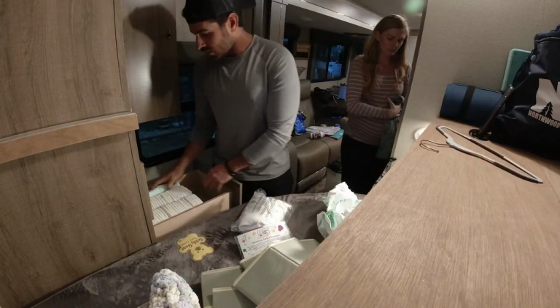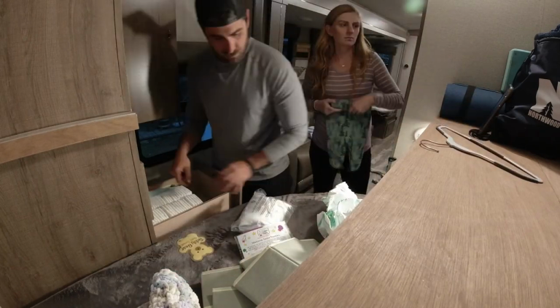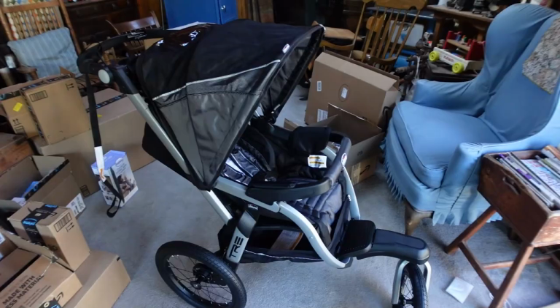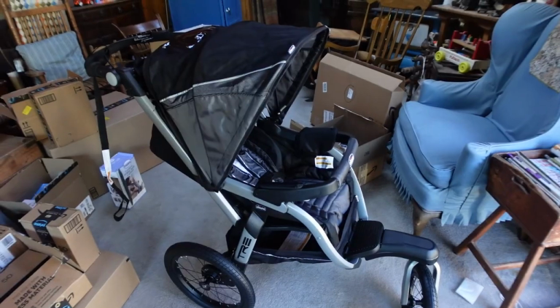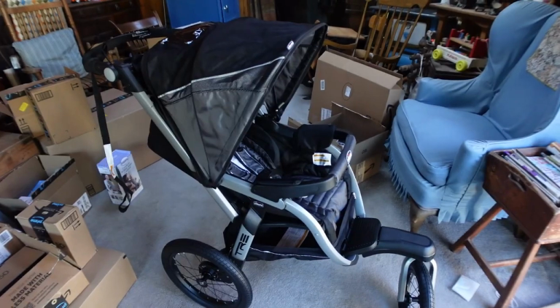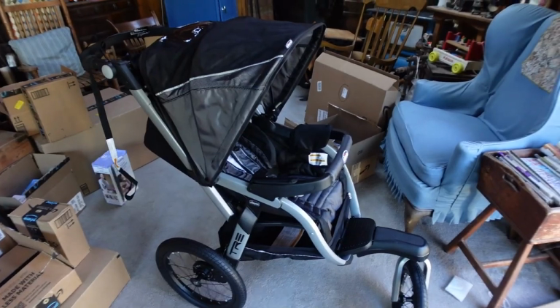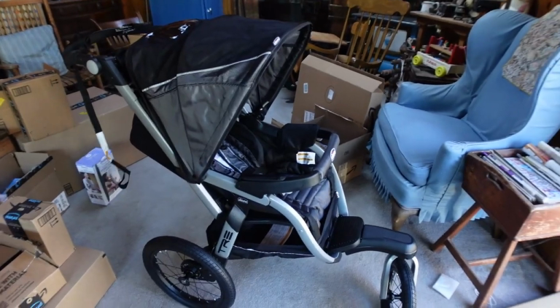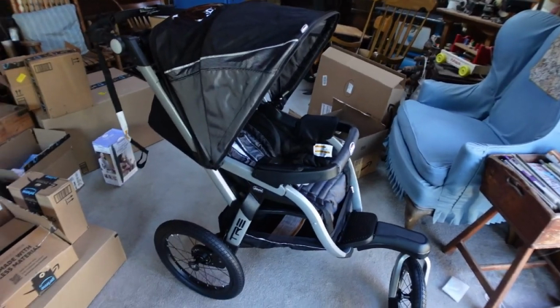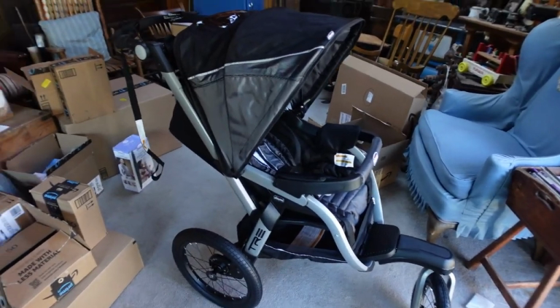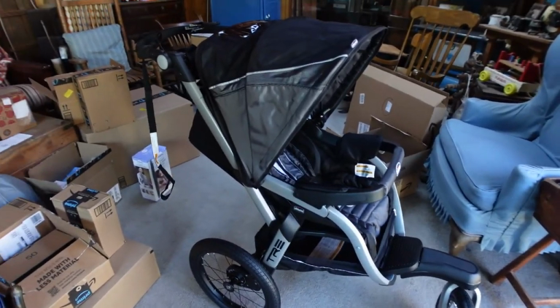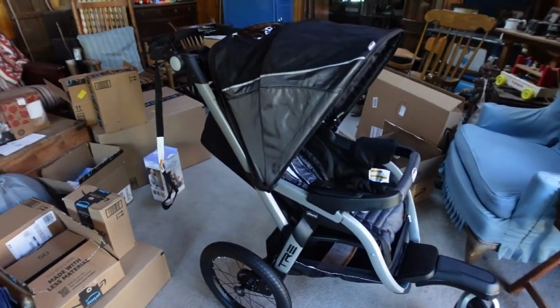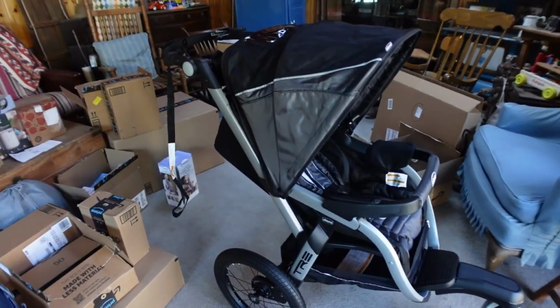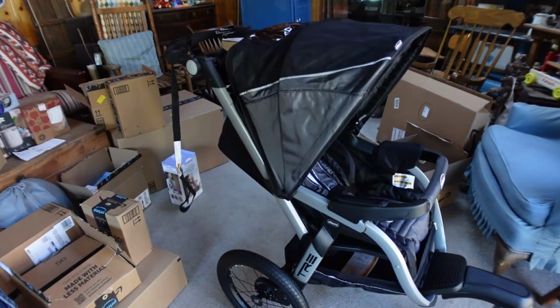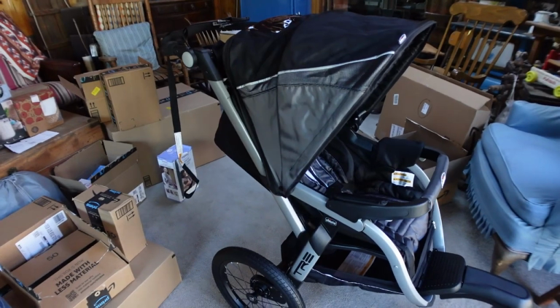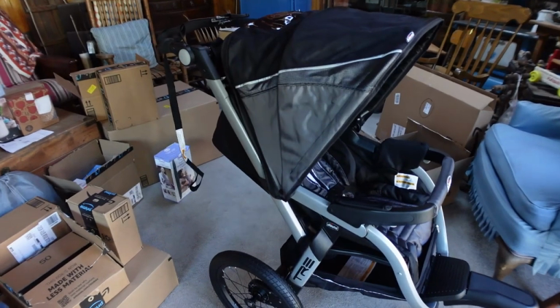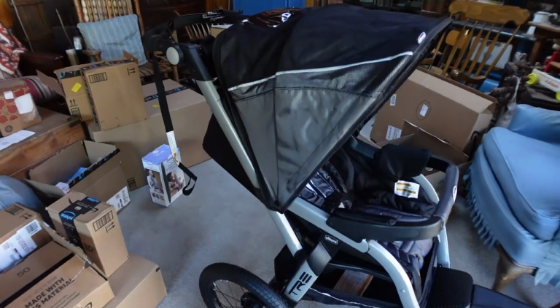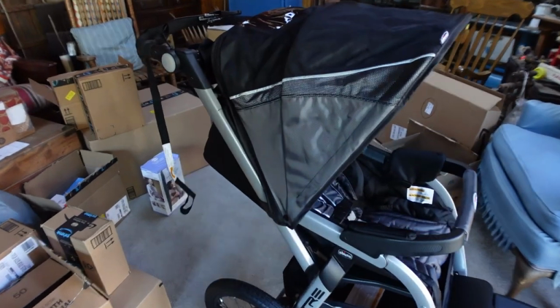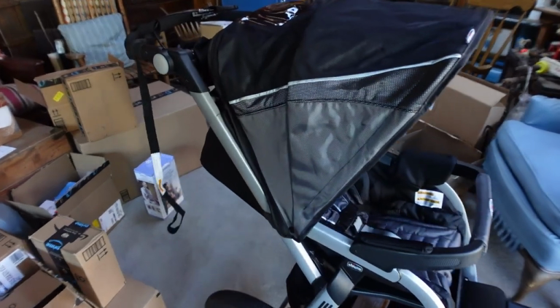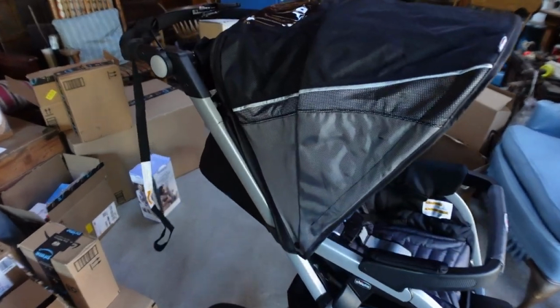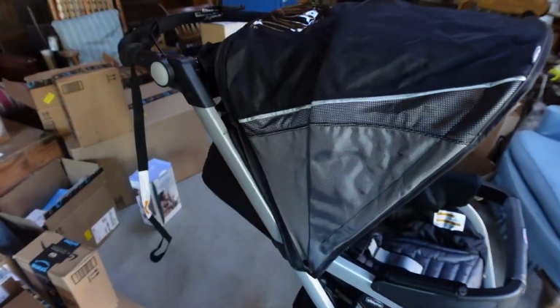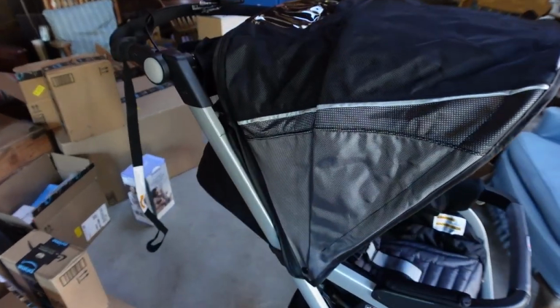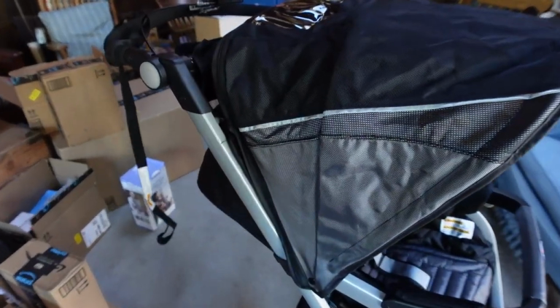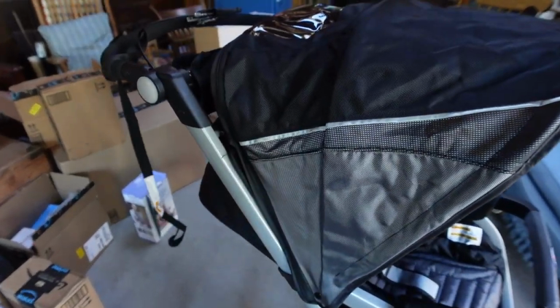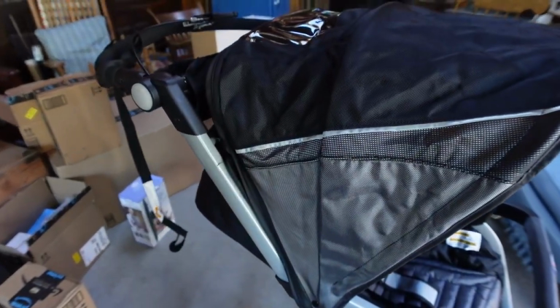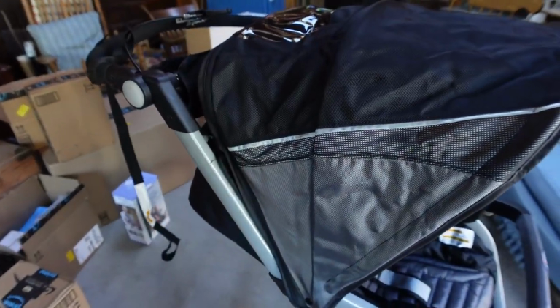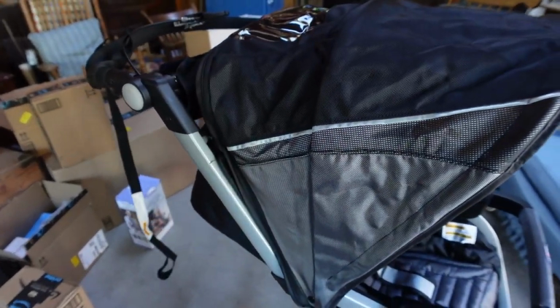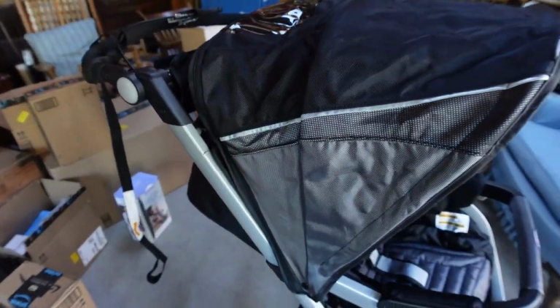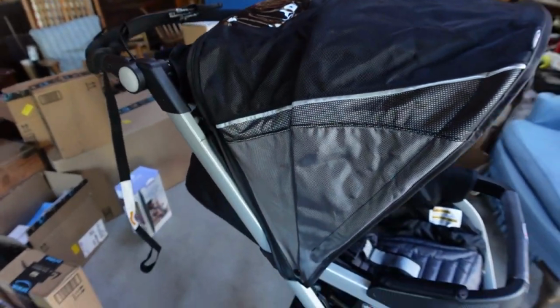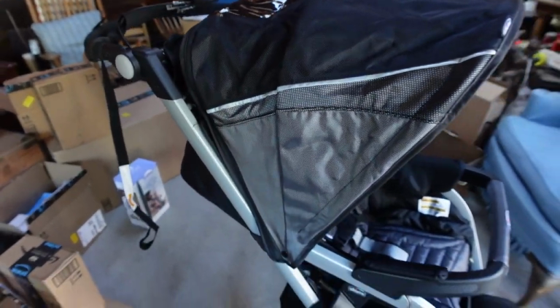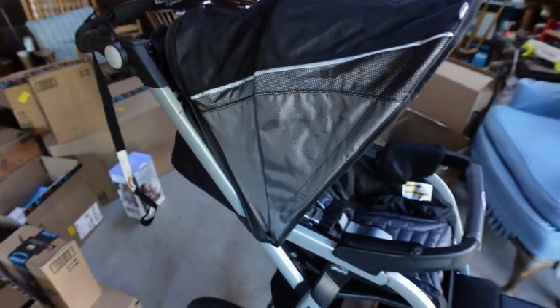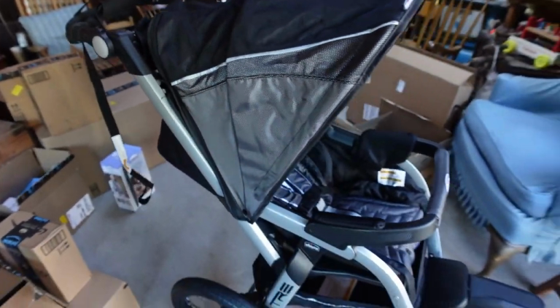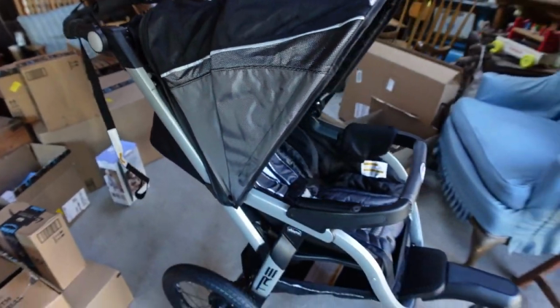Three hours later, we now have a stroller — some assembly required.